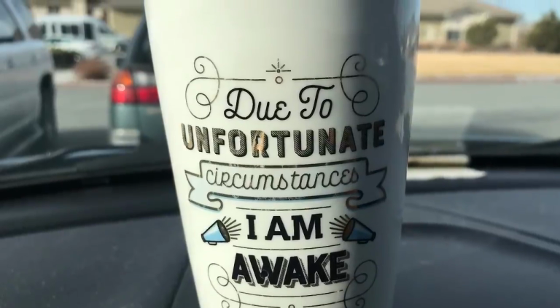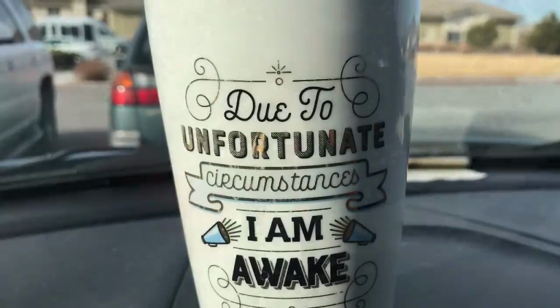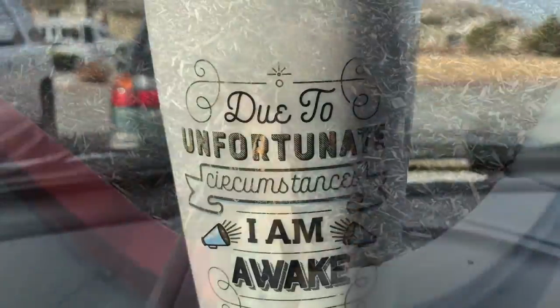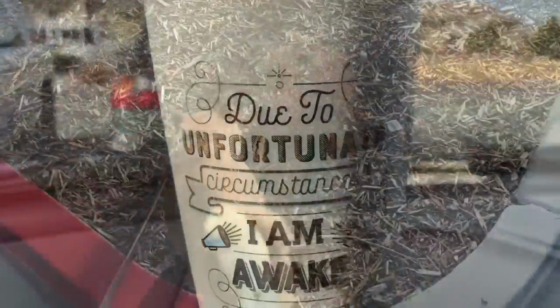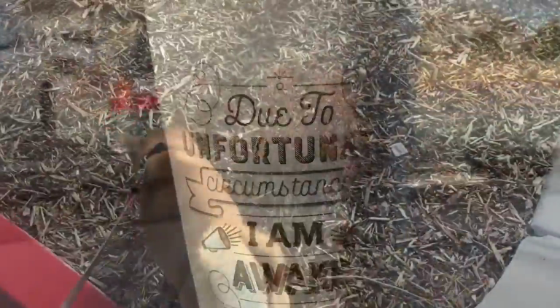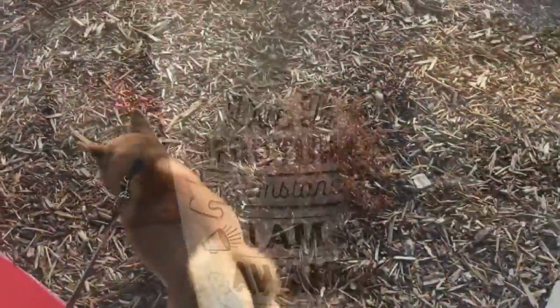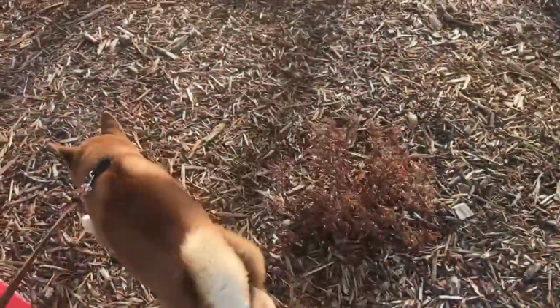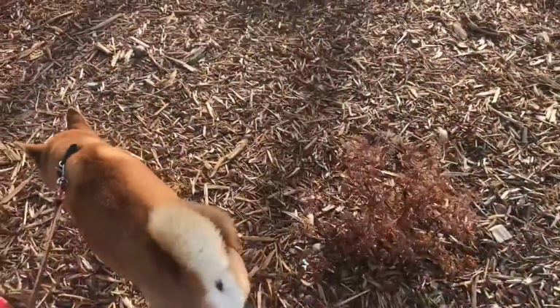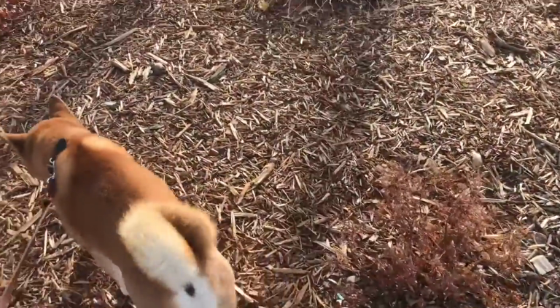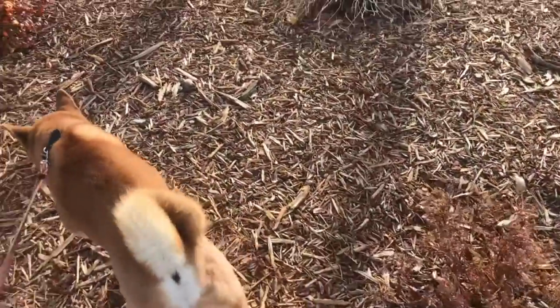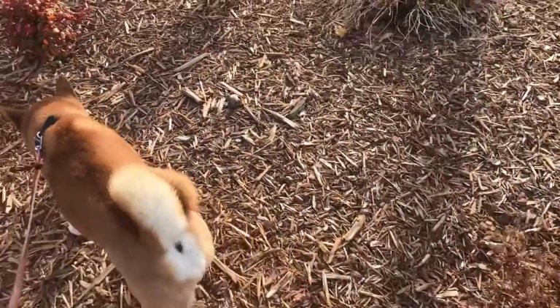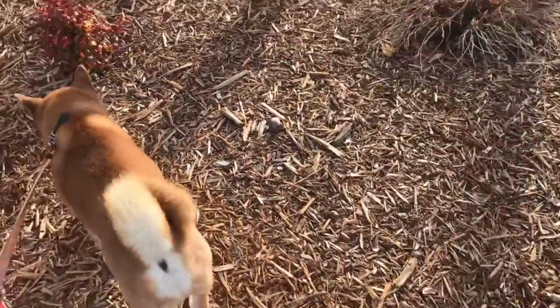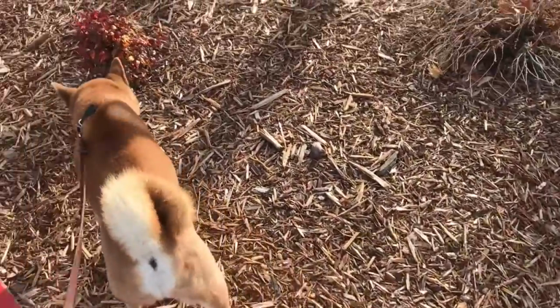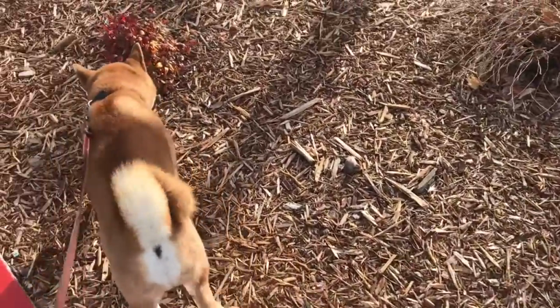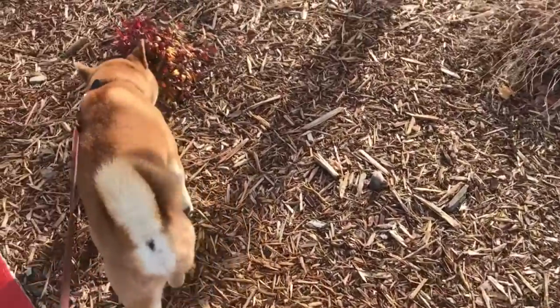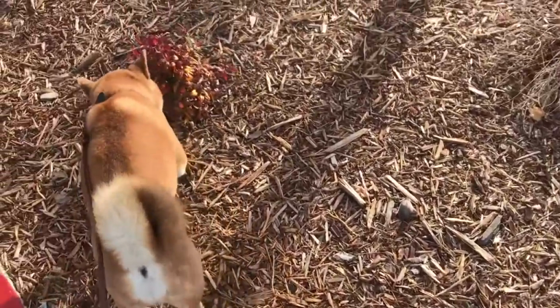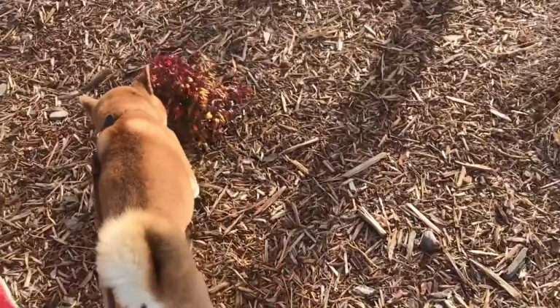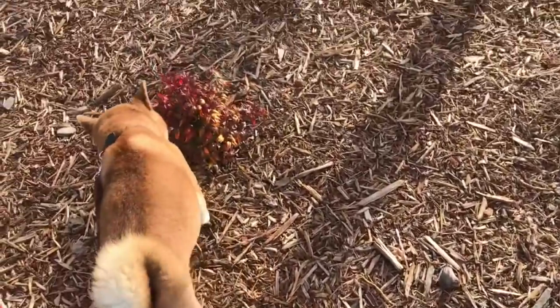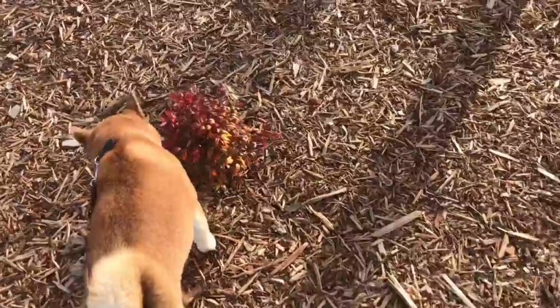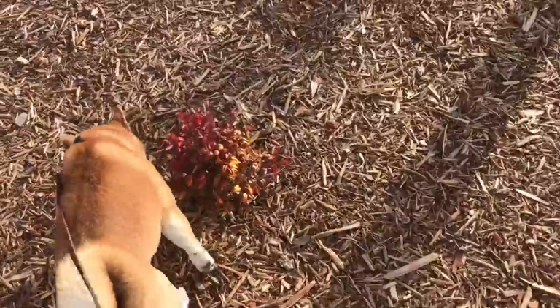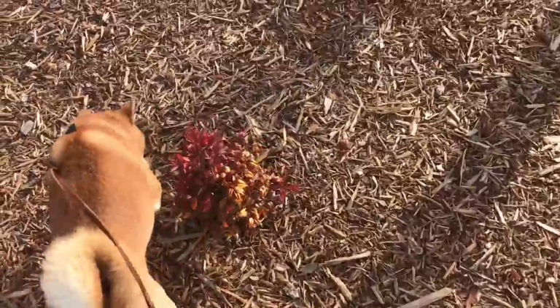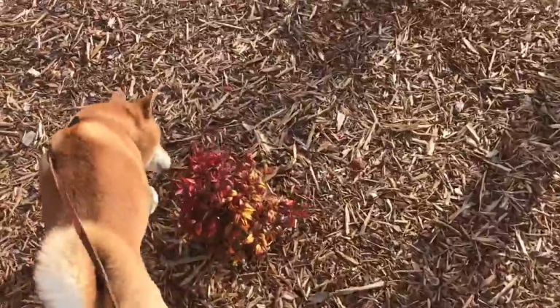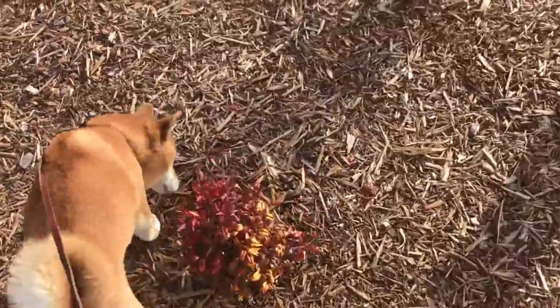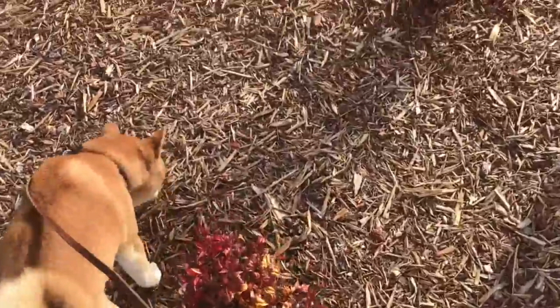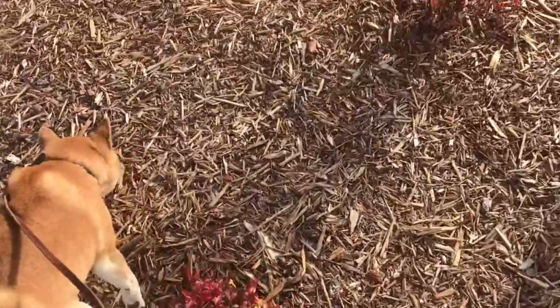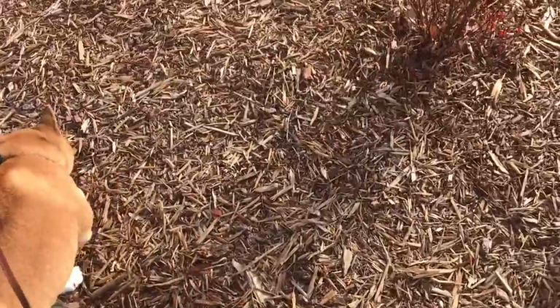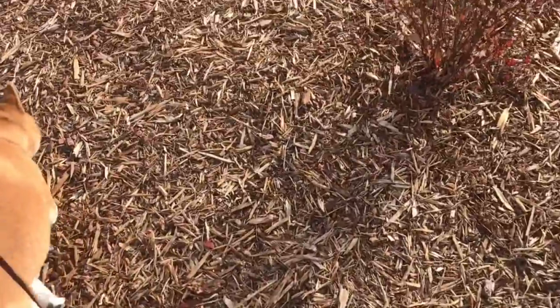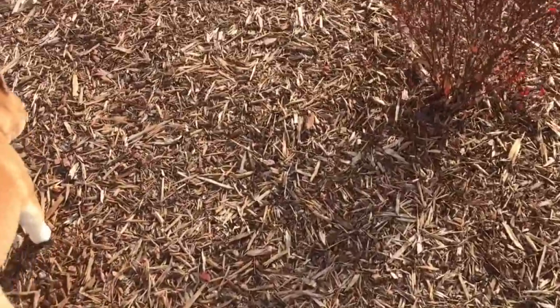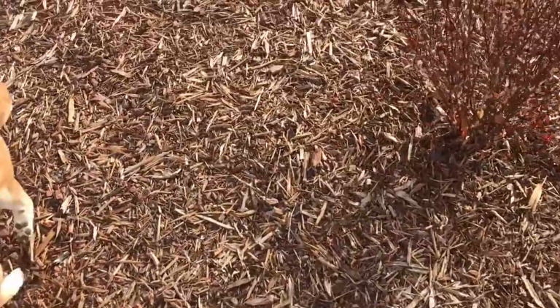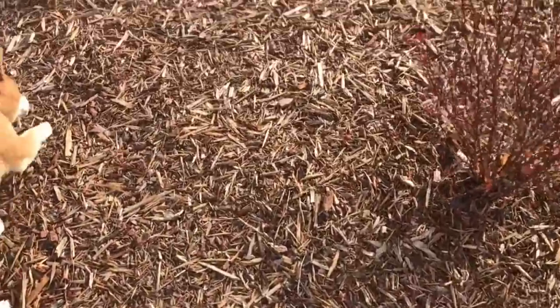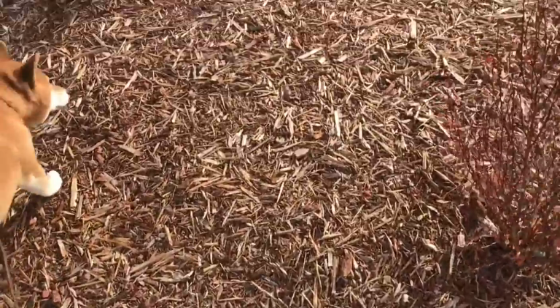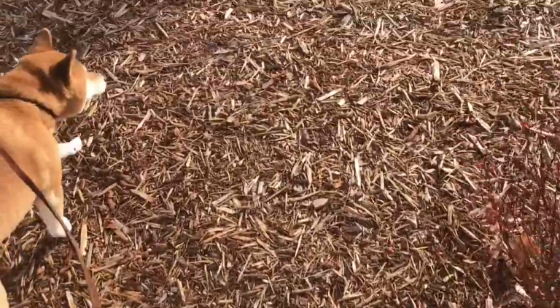Here we are, about to go in, stopping by Copper's Potty before we go in.